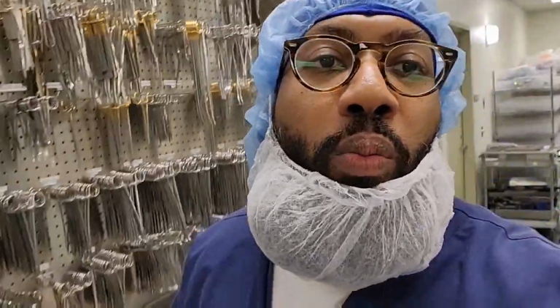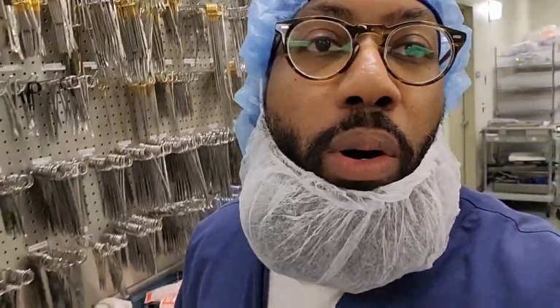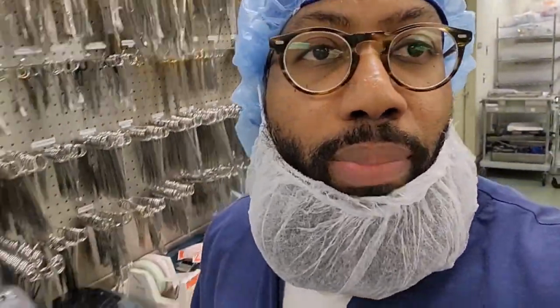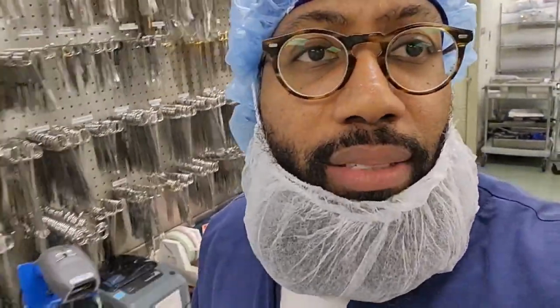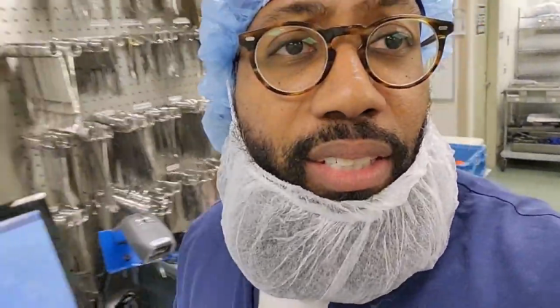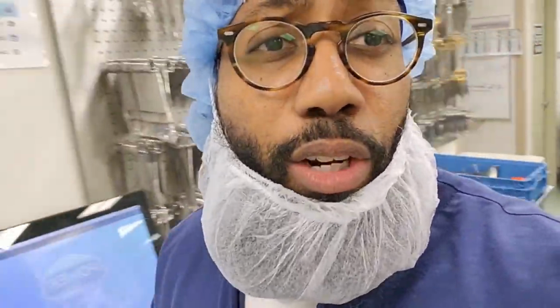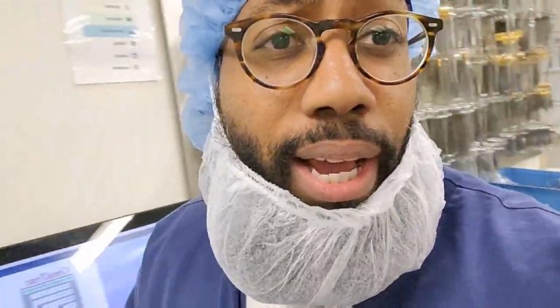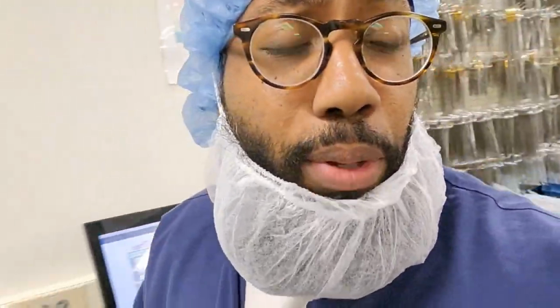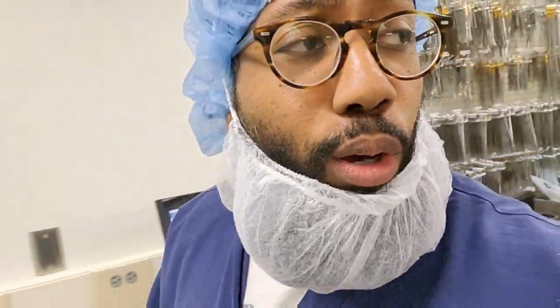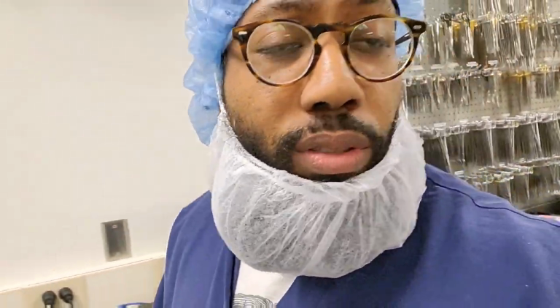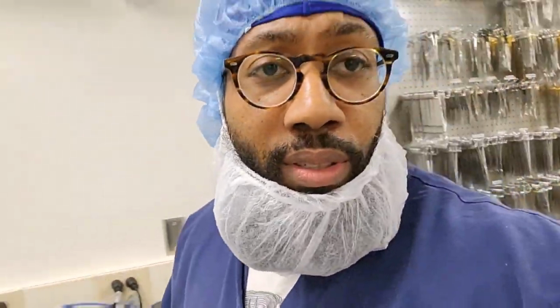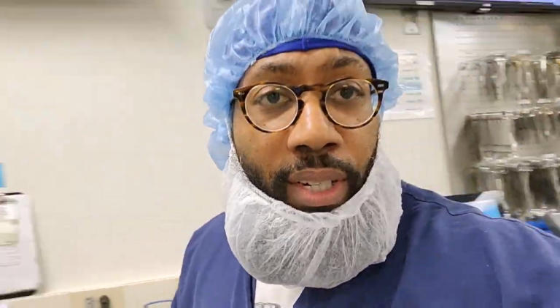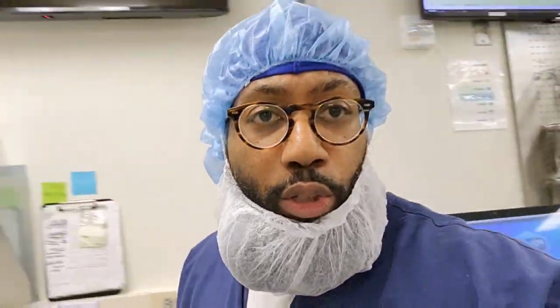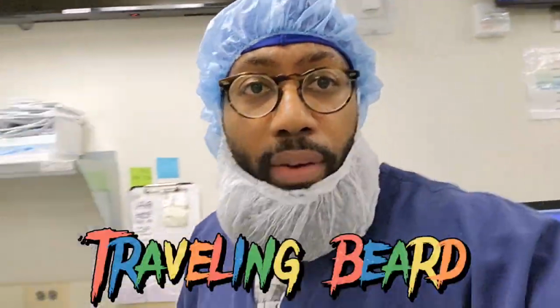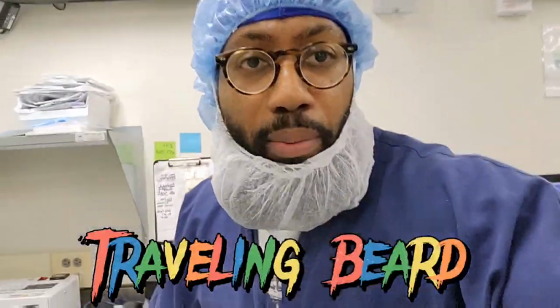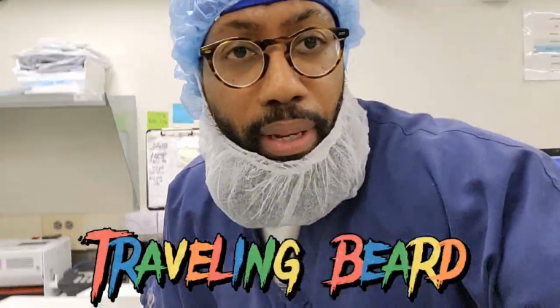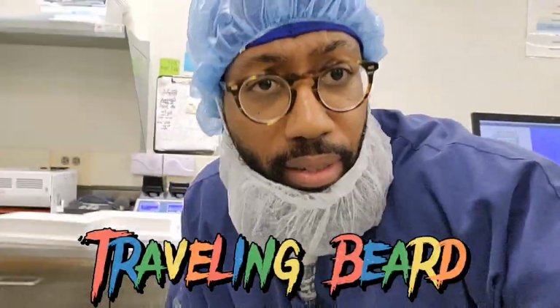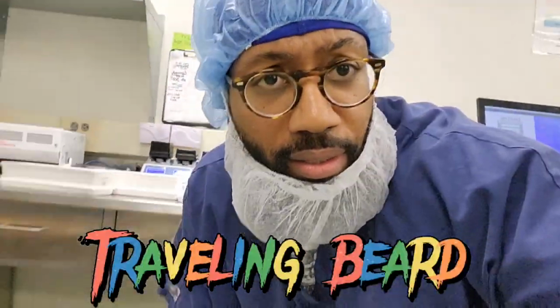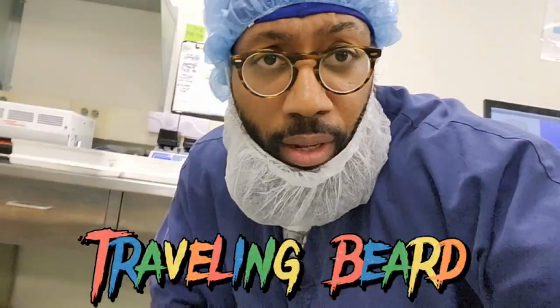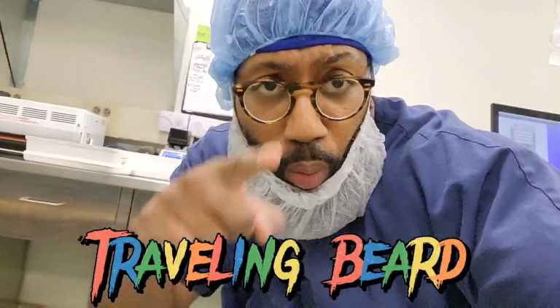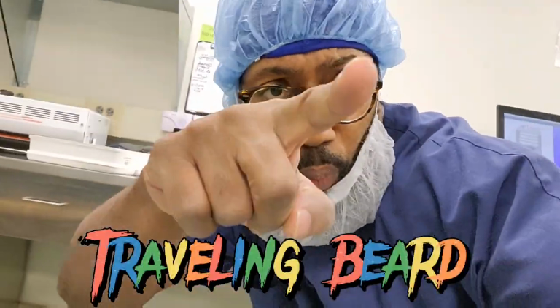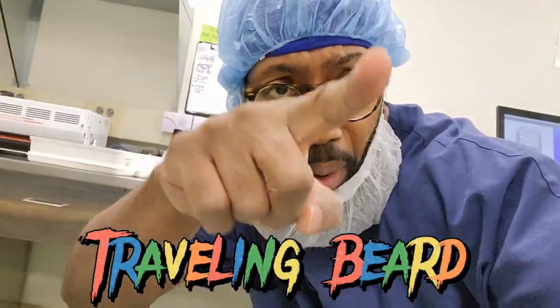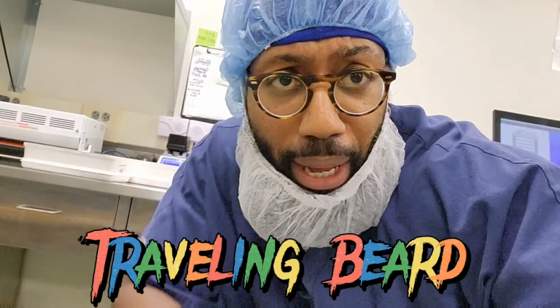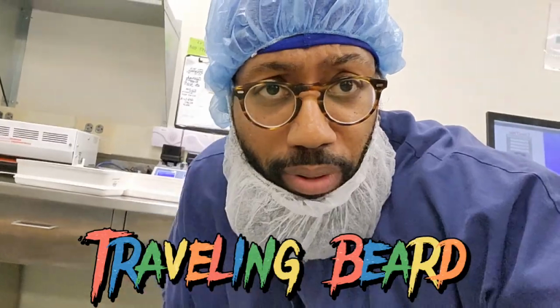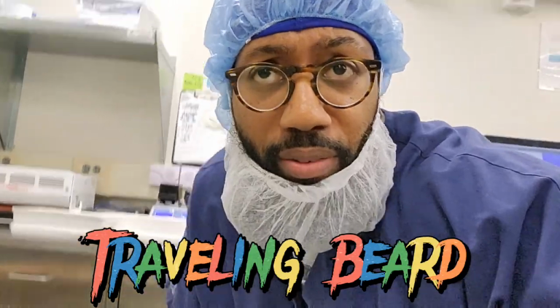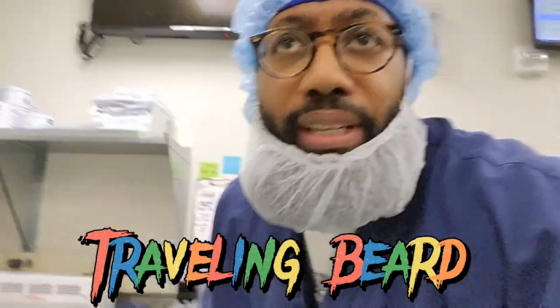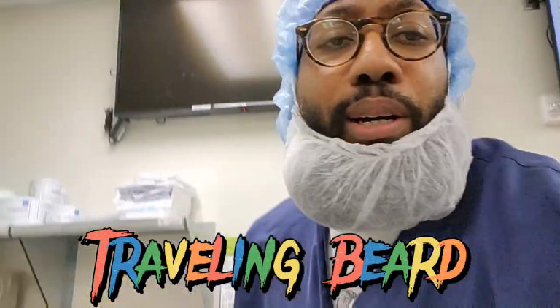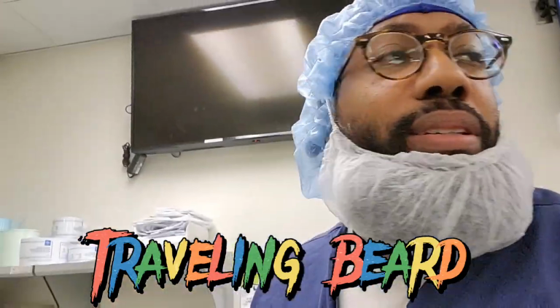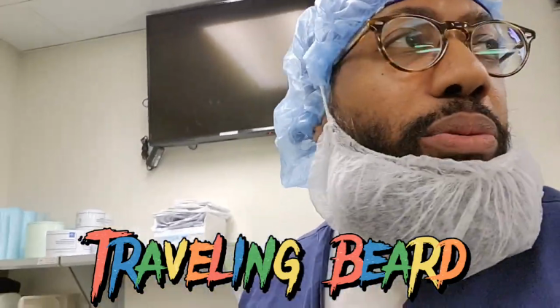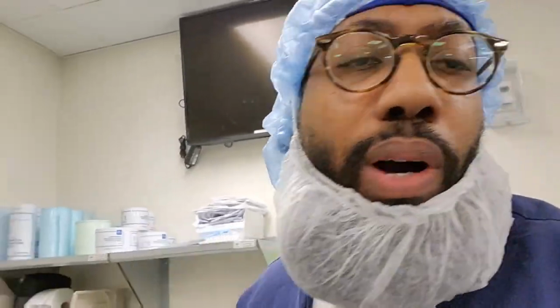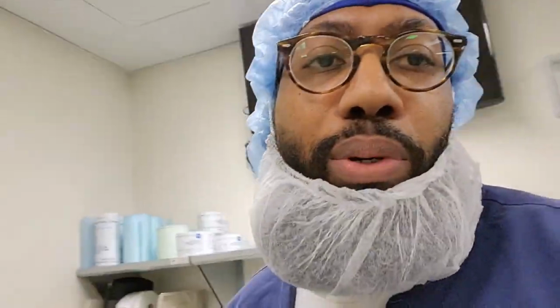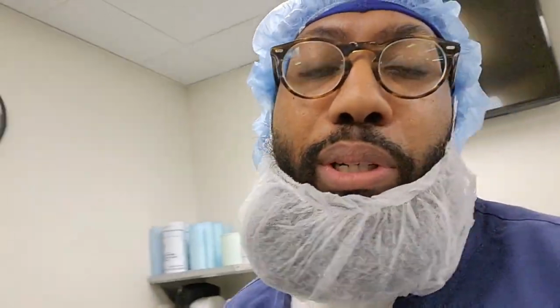Welcome back to the channel. I am your host, Traveling Deer. We are back with another video. You know how we do.